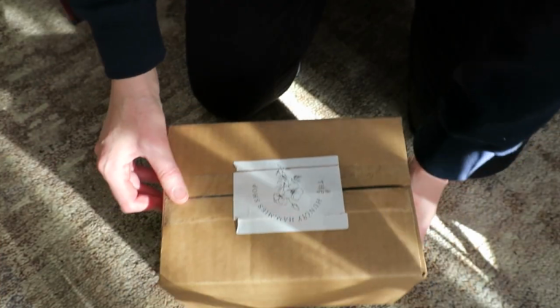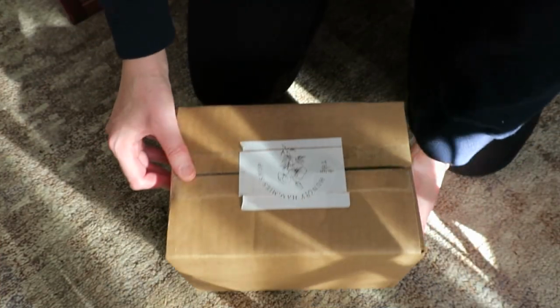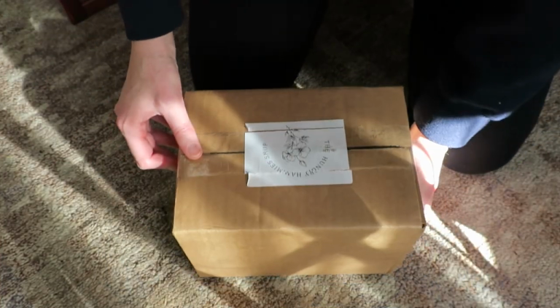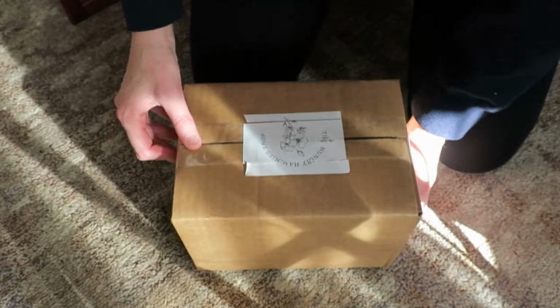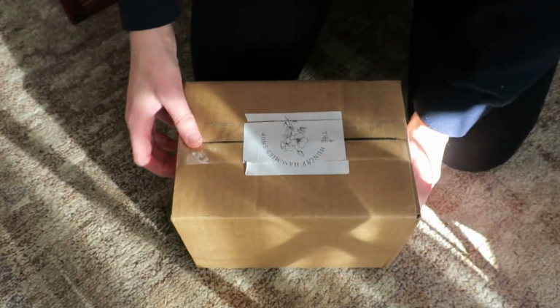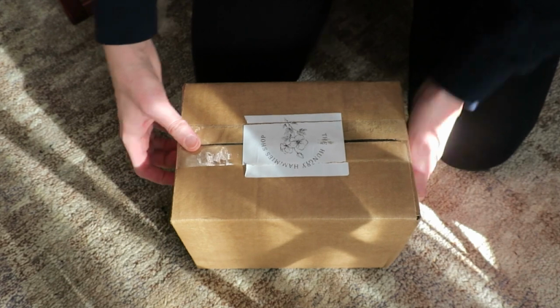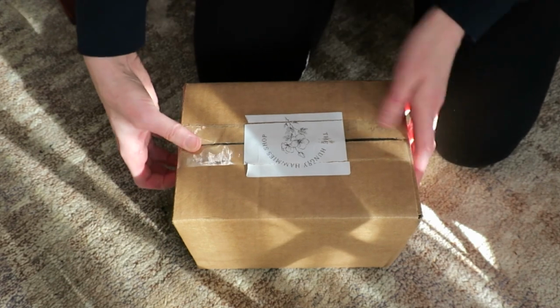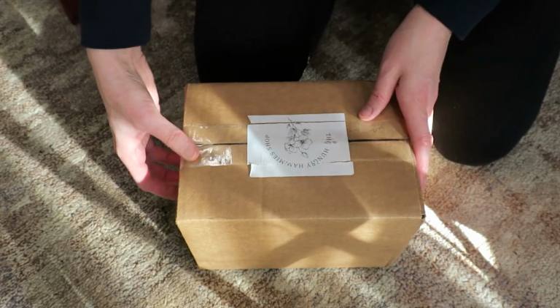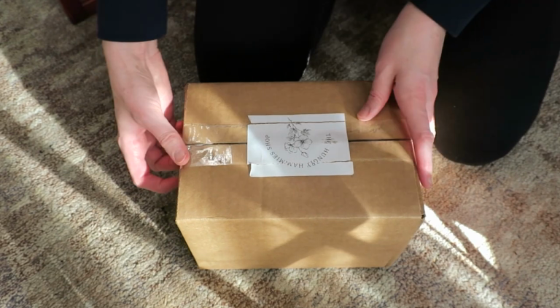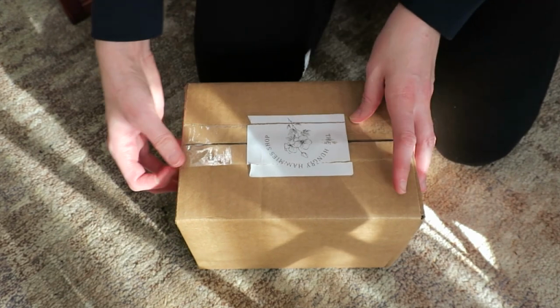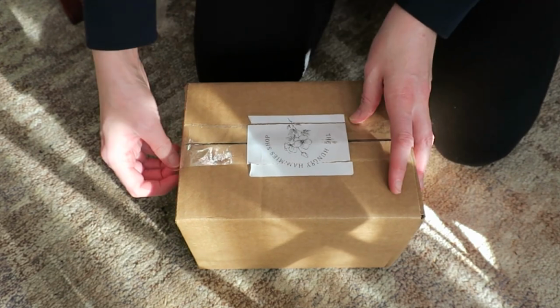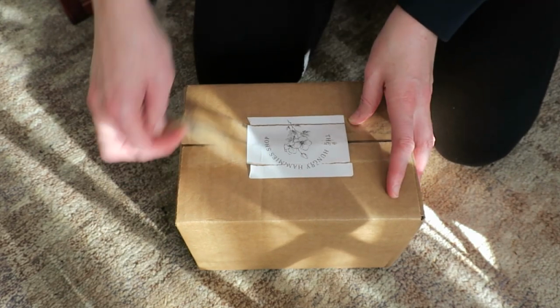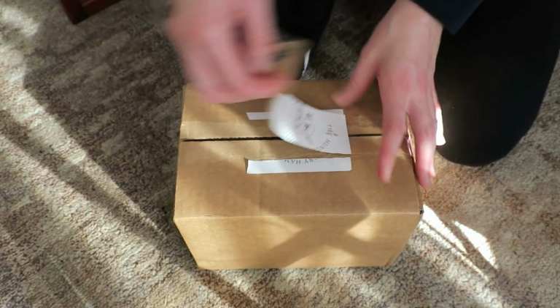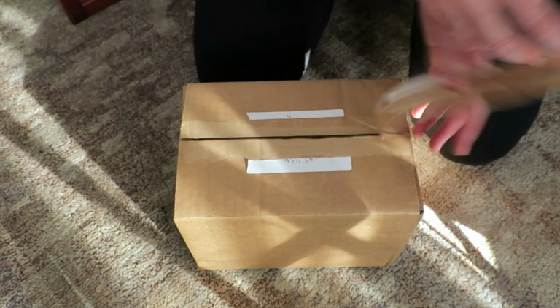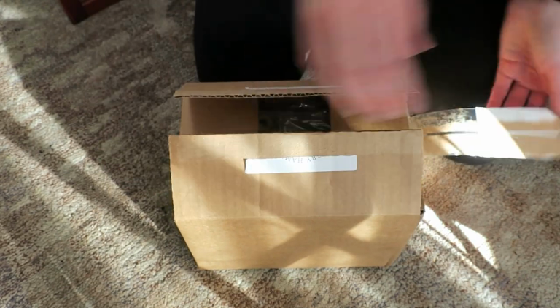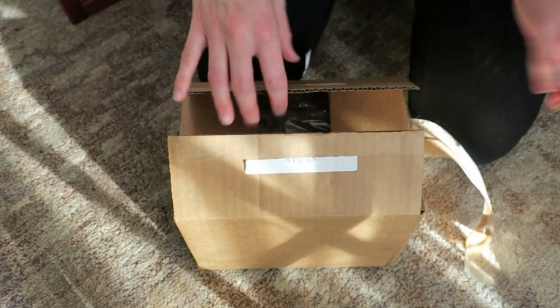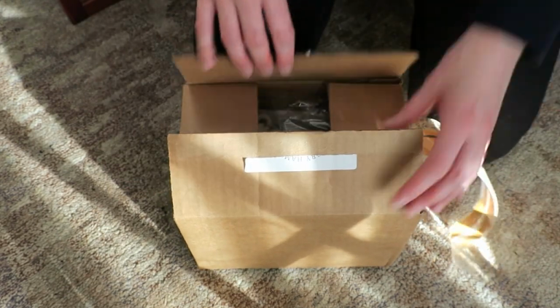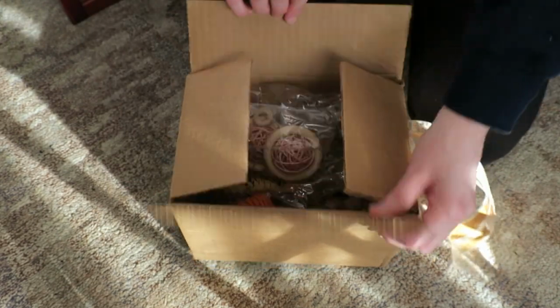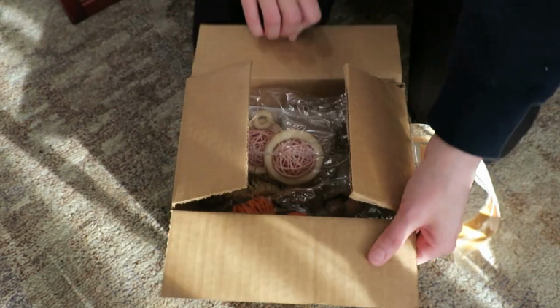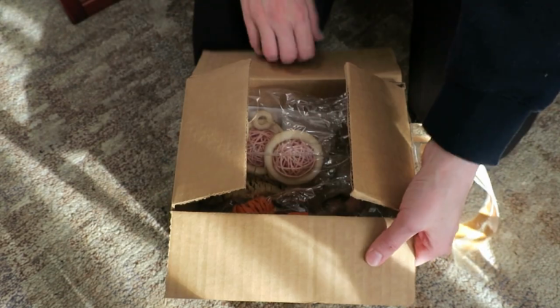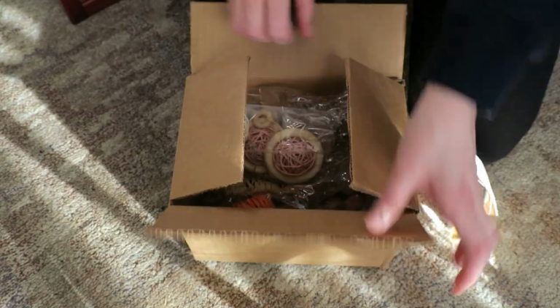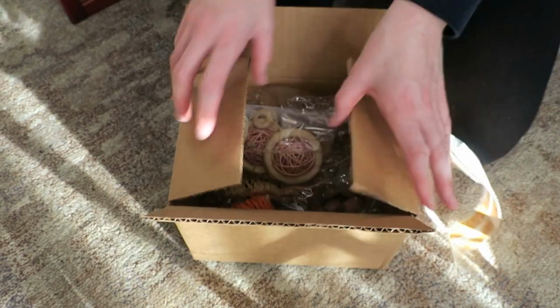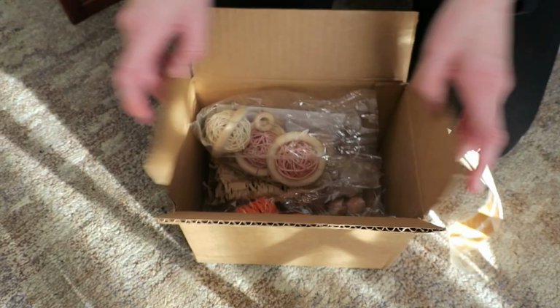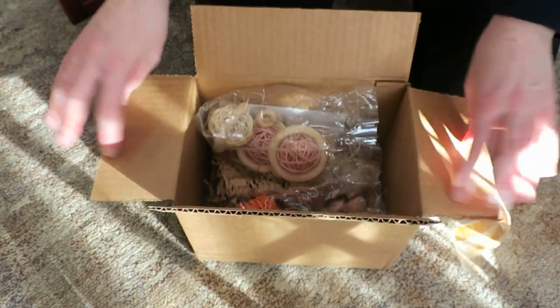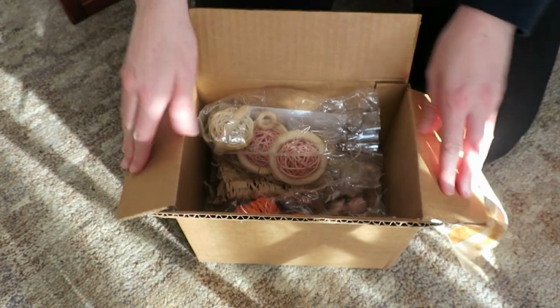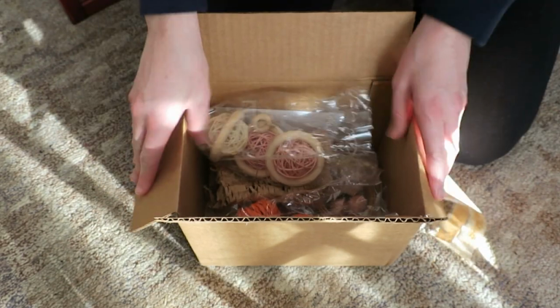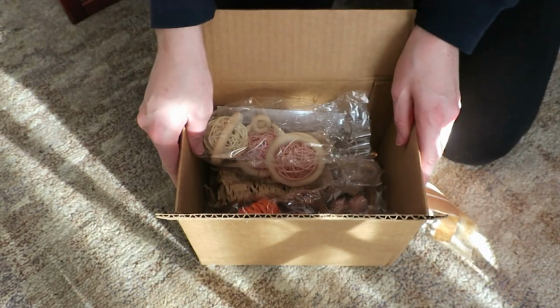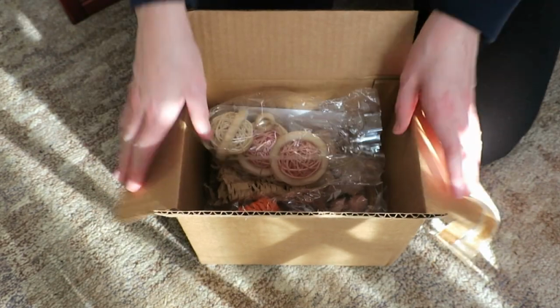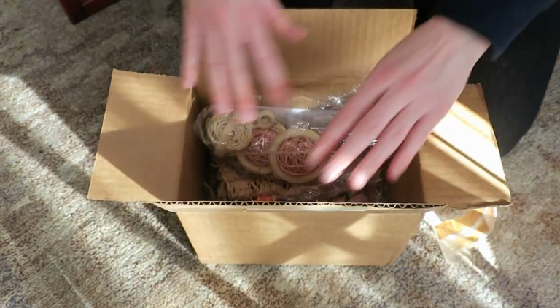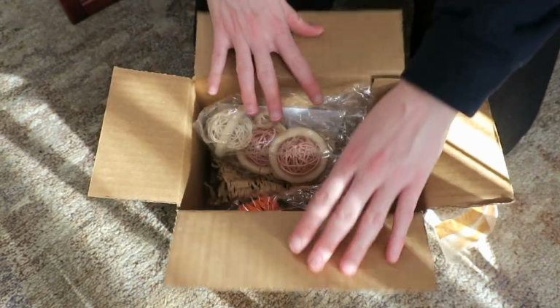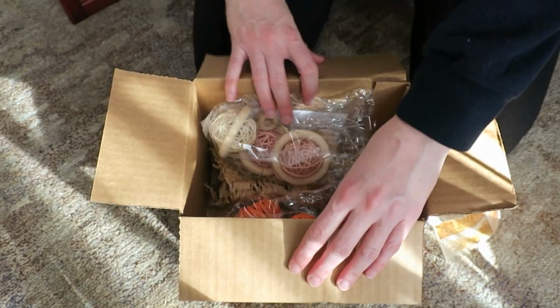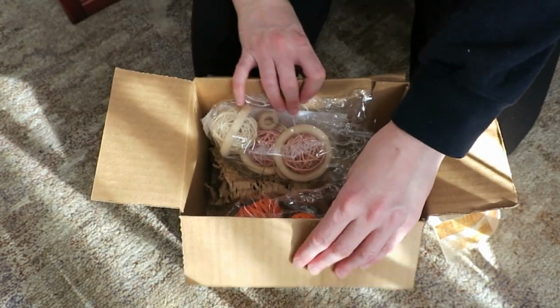Hey everyone, I'm Rachel and I have hamsters. Today I'm going to do a video about Hungry Hammies.